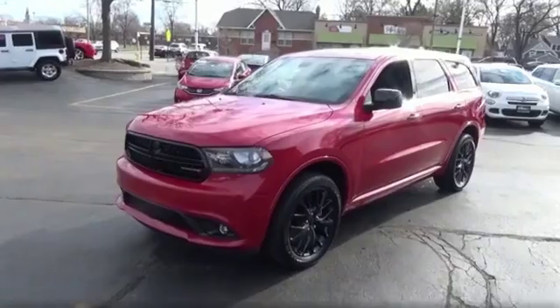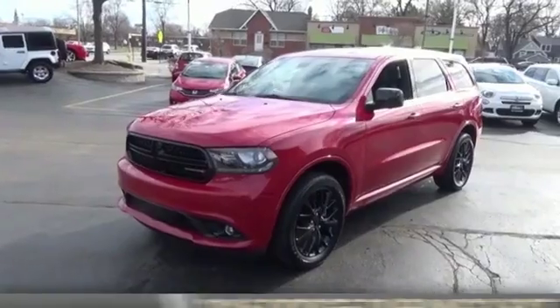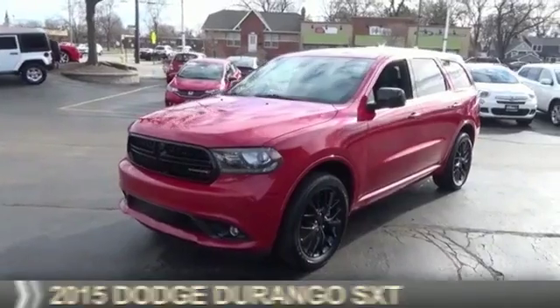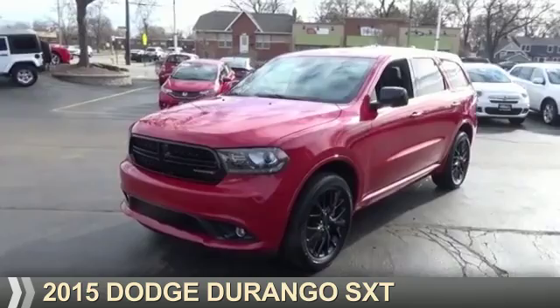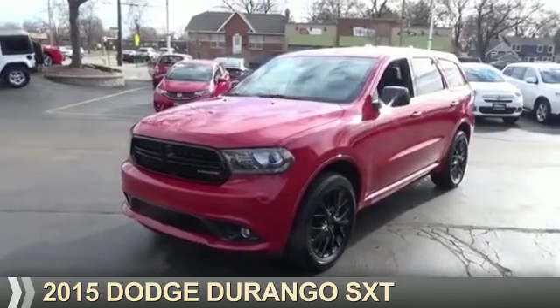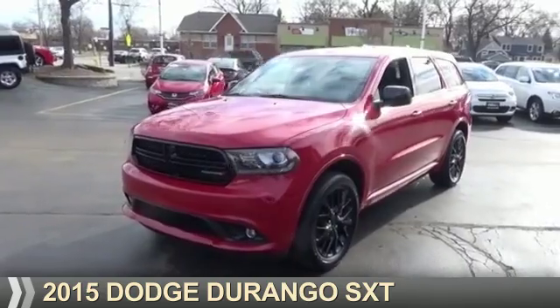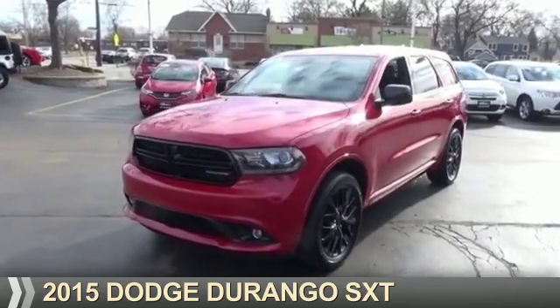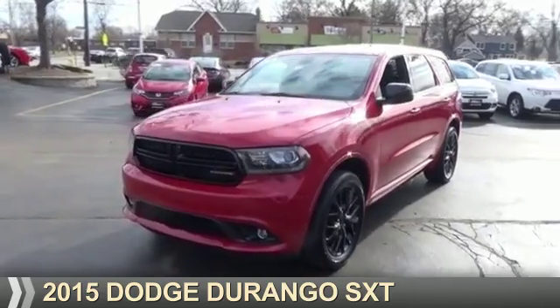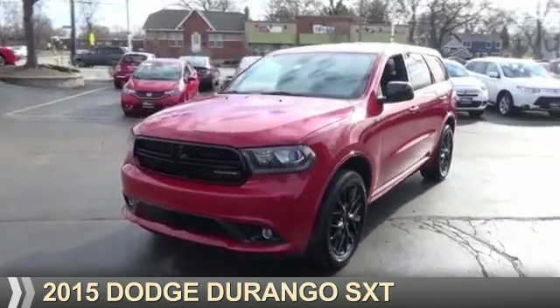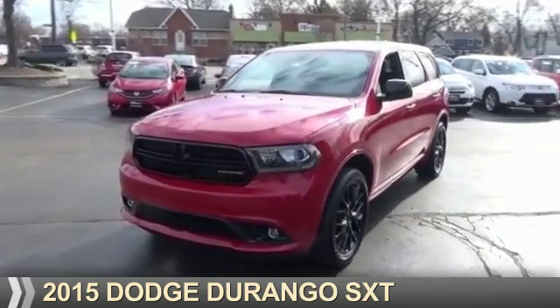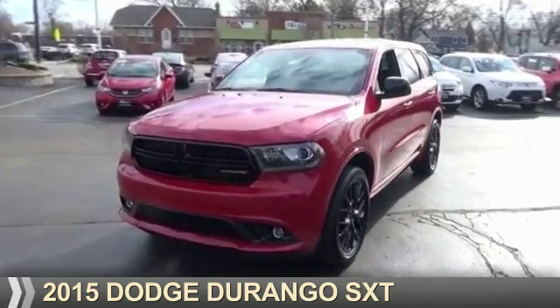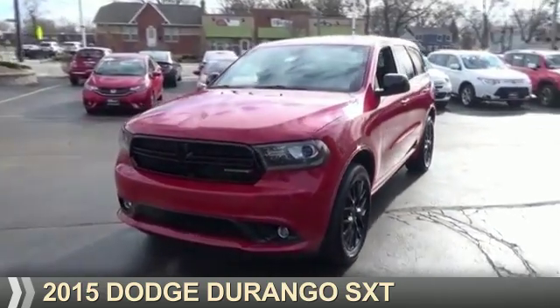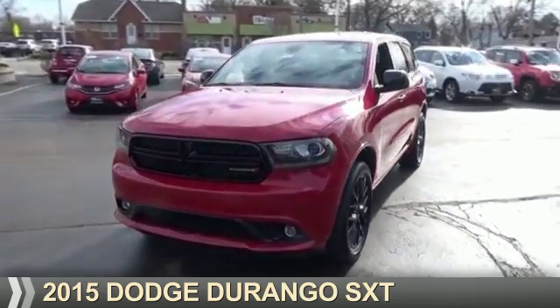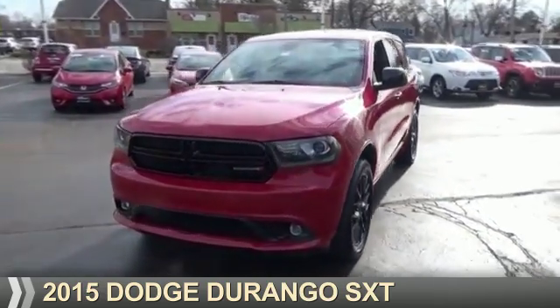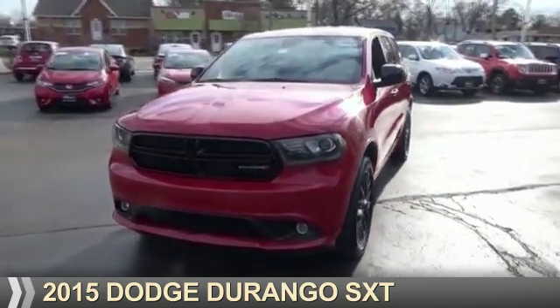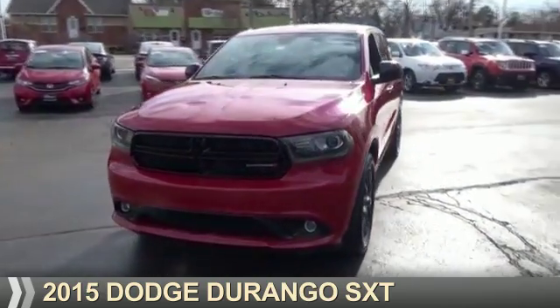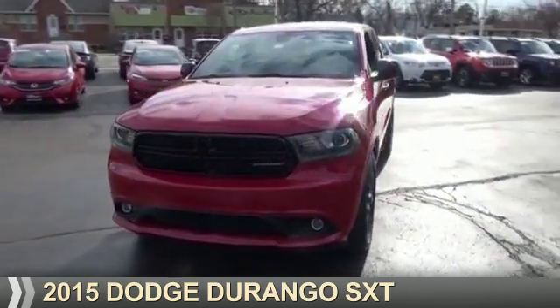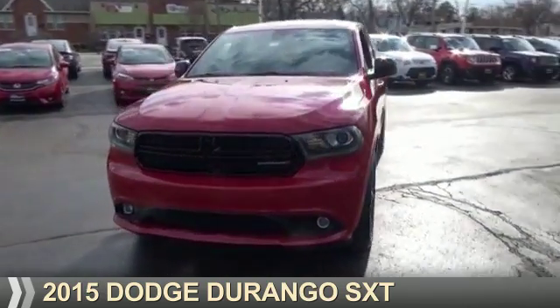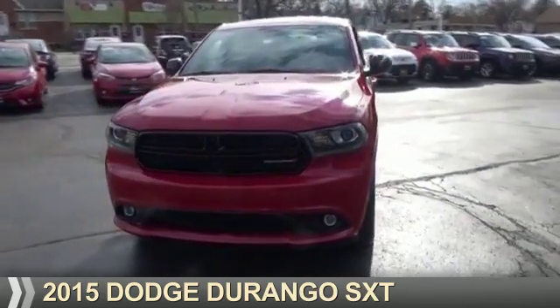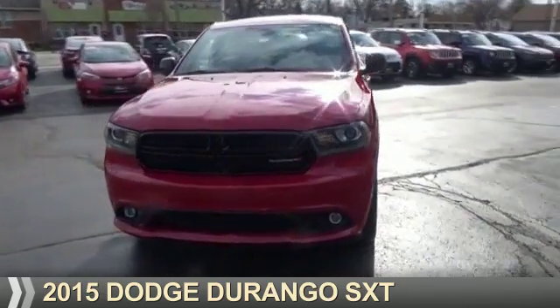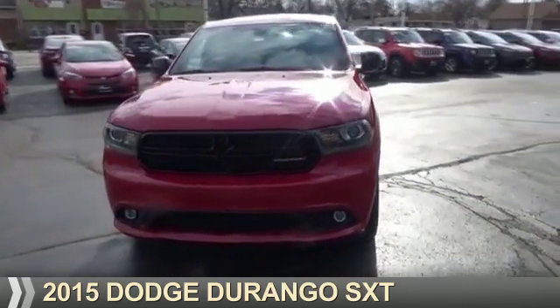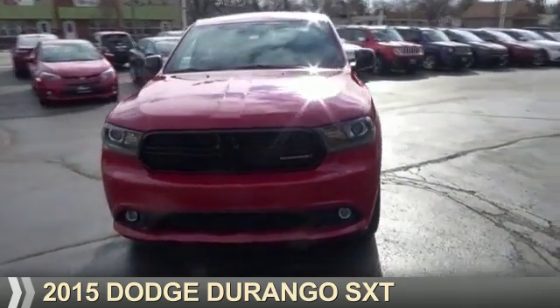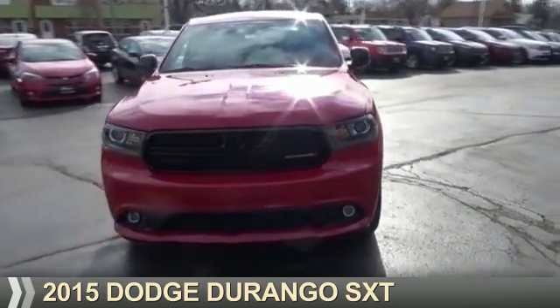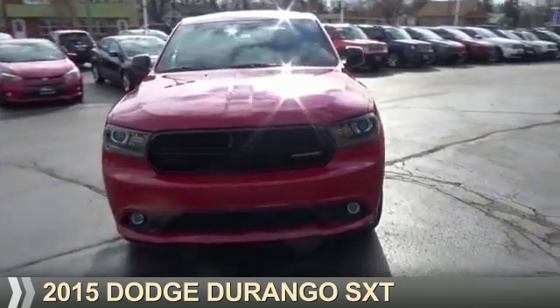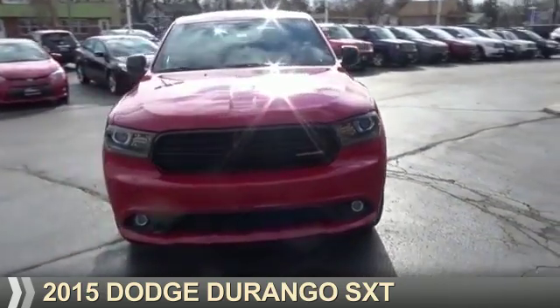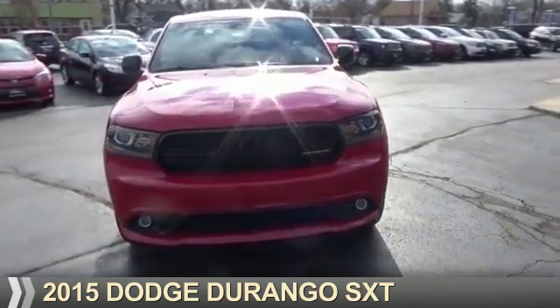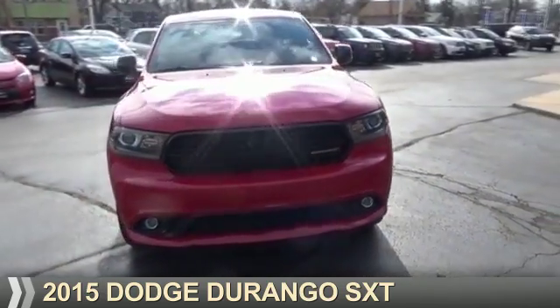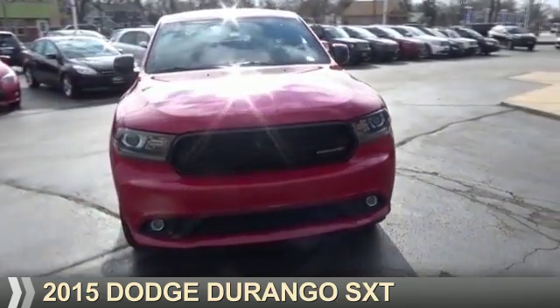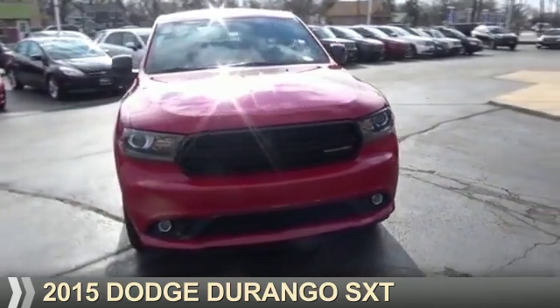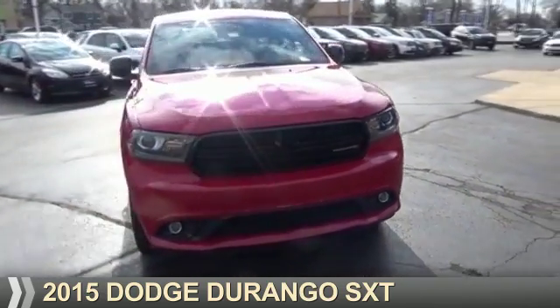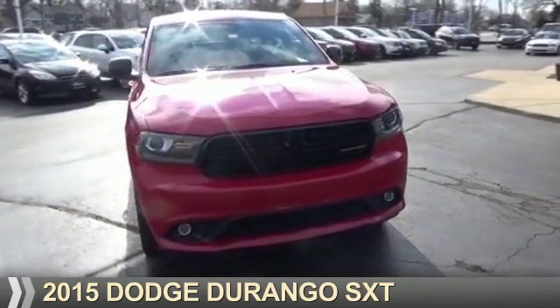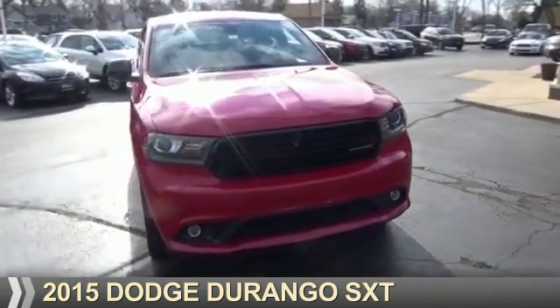Presenting the 2015 Dodge Durango. Grab life by the horns.